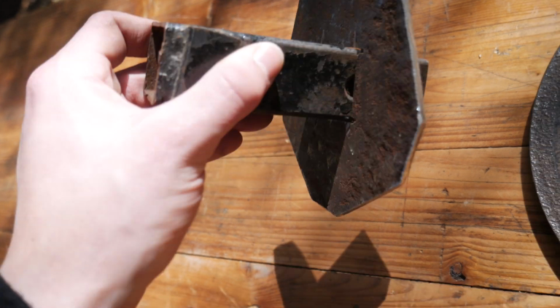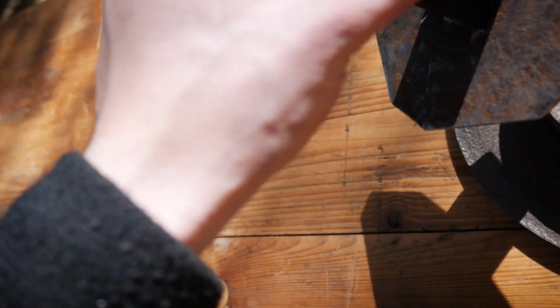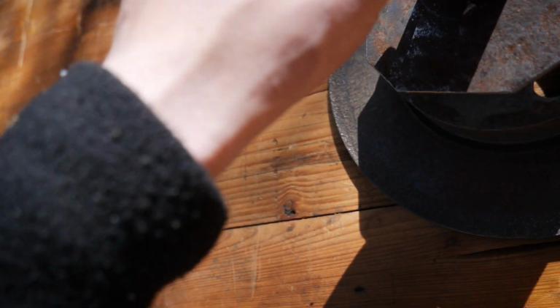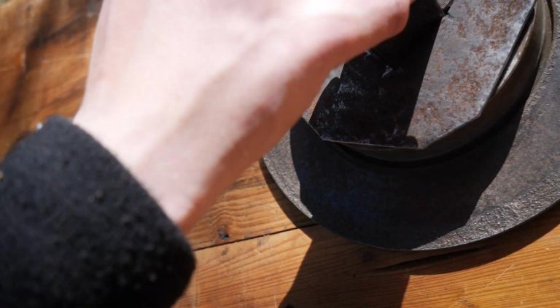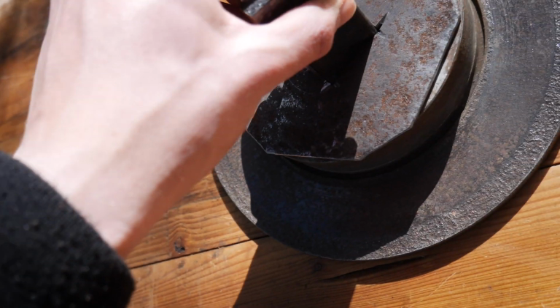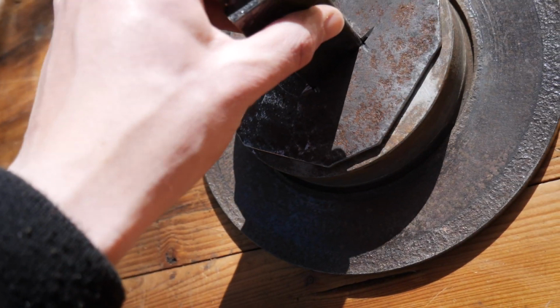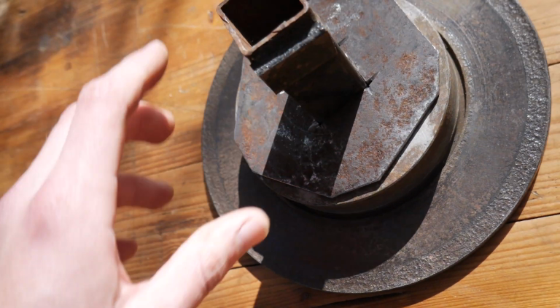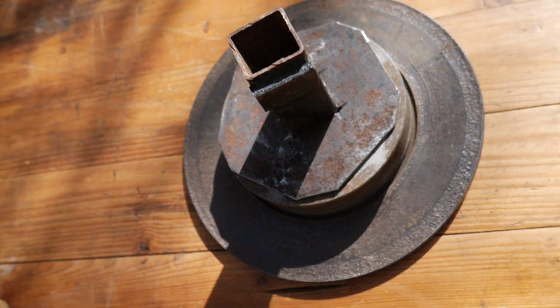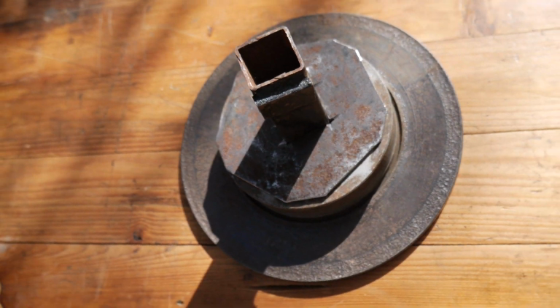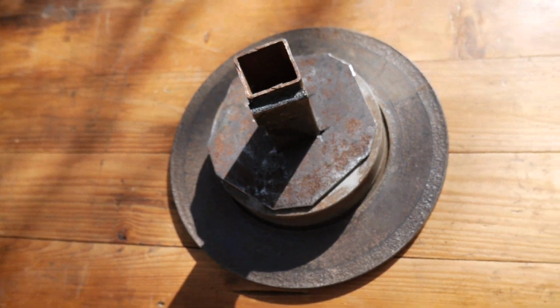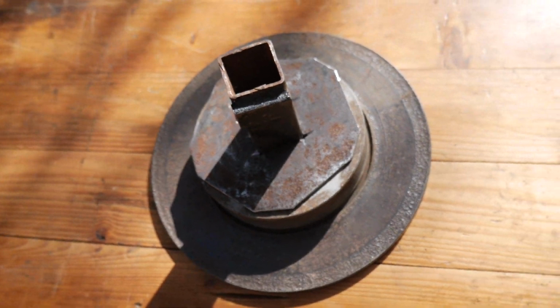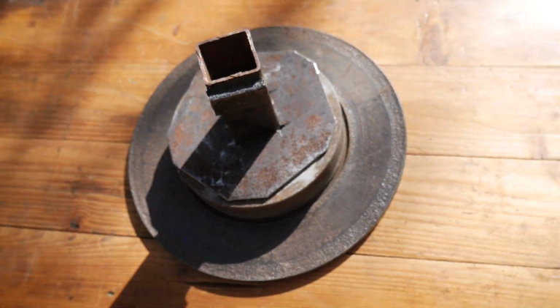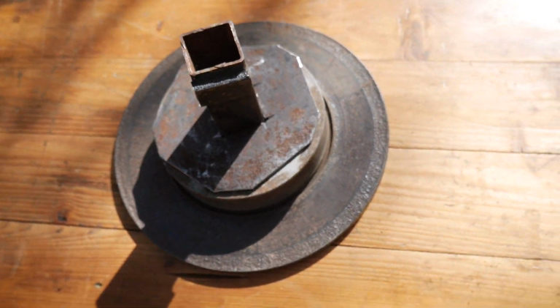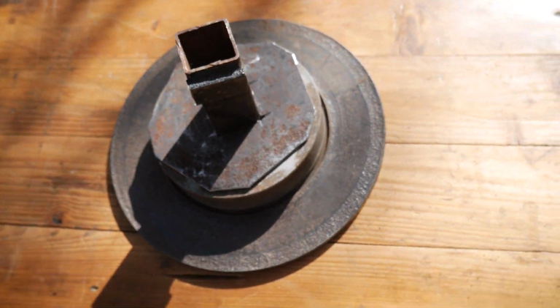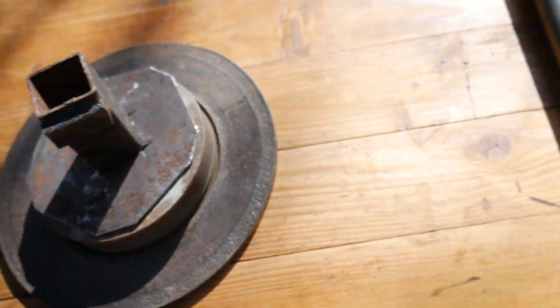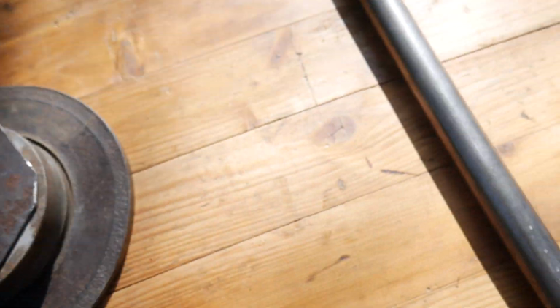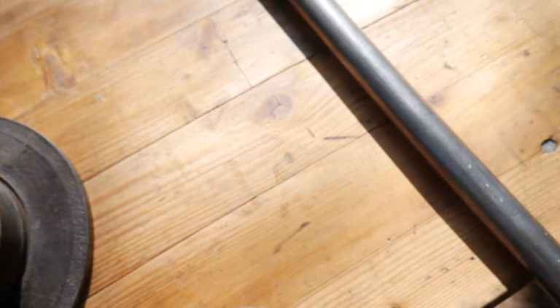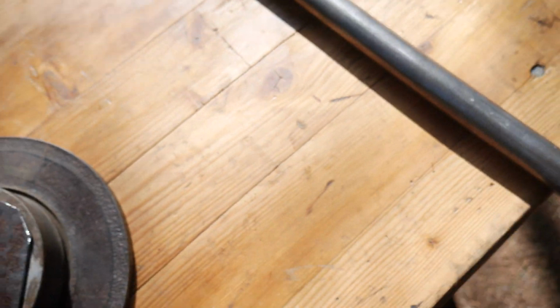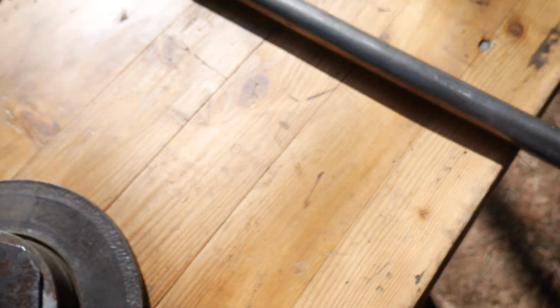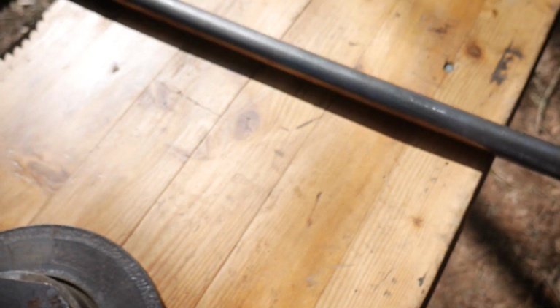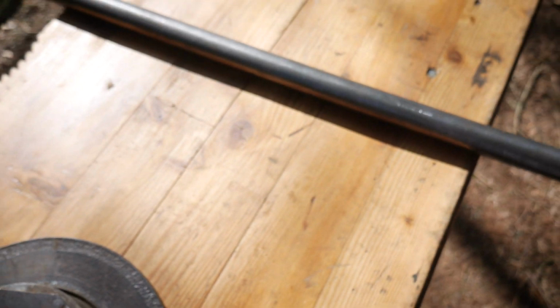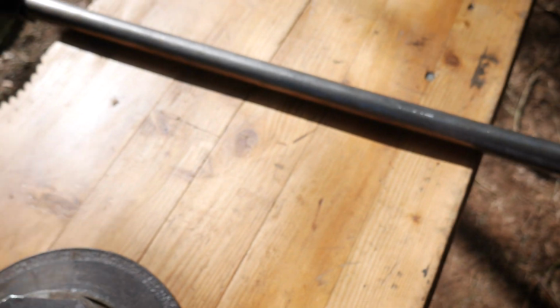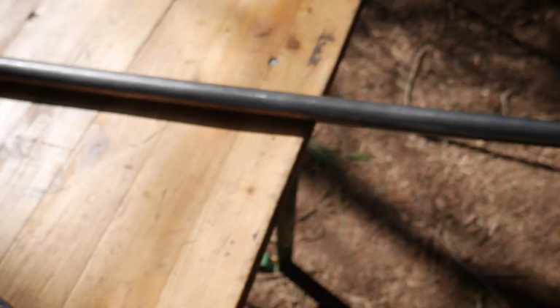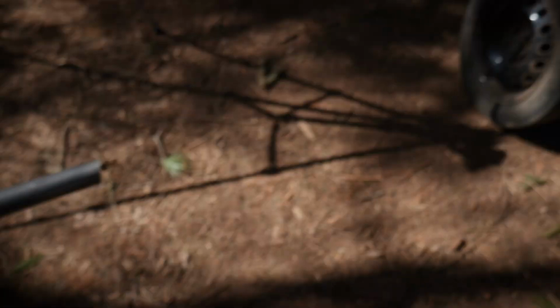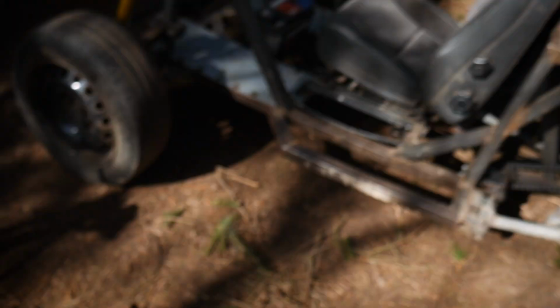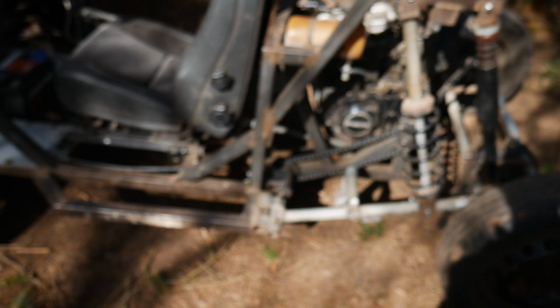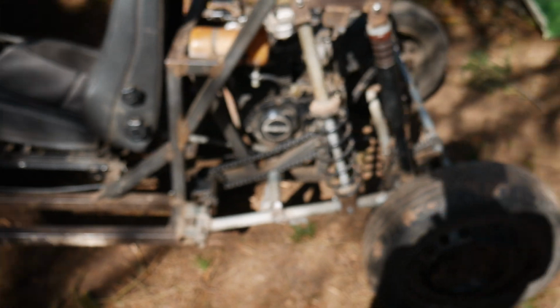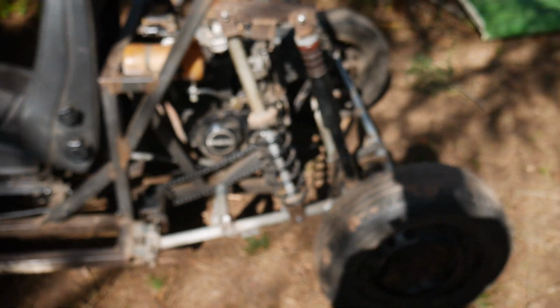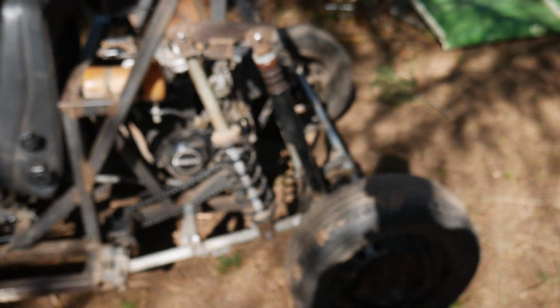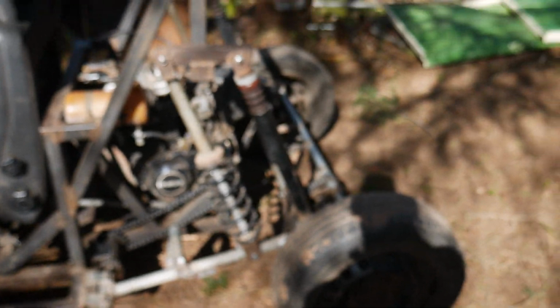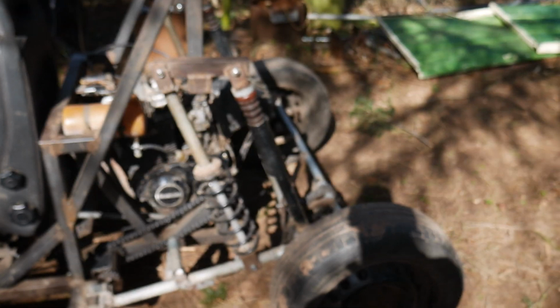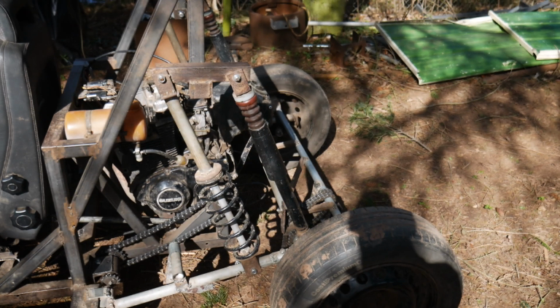Und dann könnten wir eigentlich anfangen, die Achse hier in unser Auto reinzubekommen. (And then we could actually start getting the axle into our vehicle.)